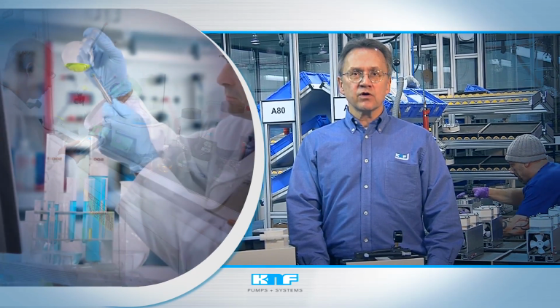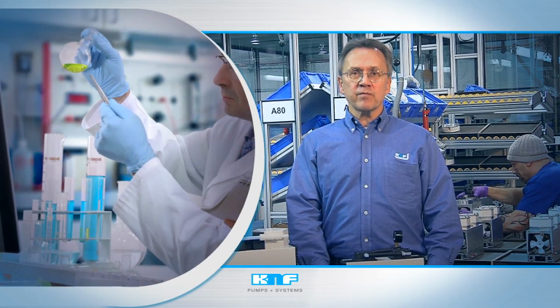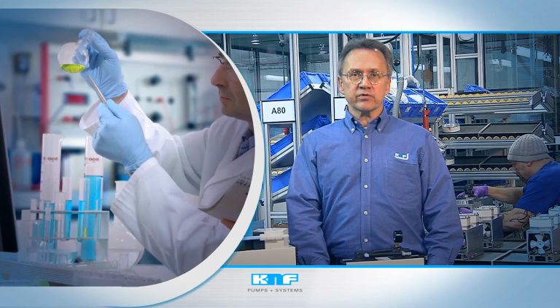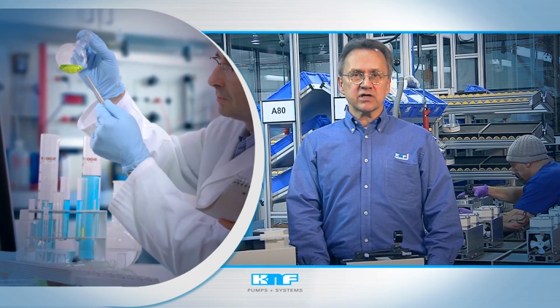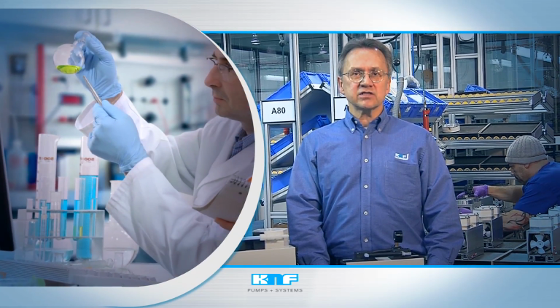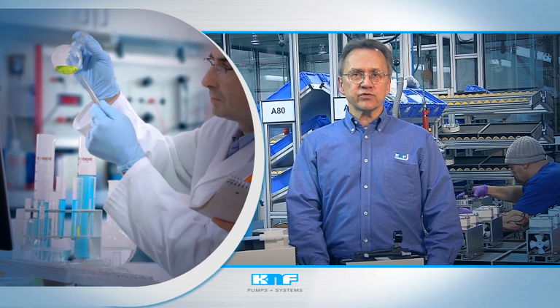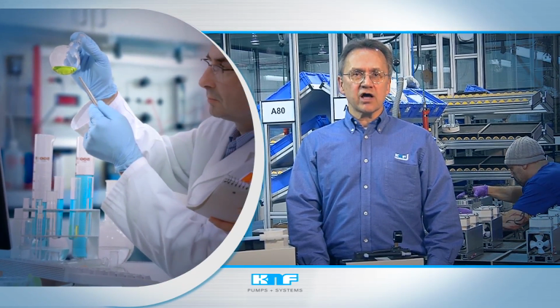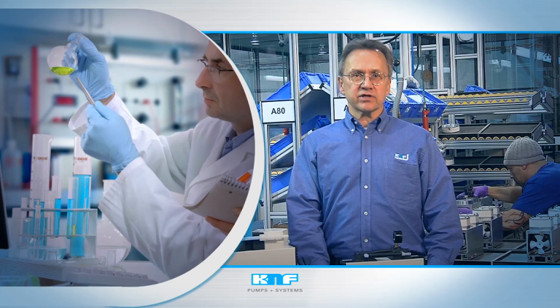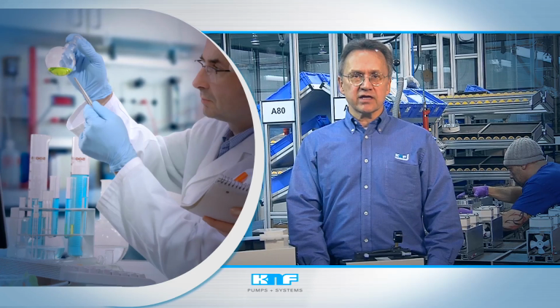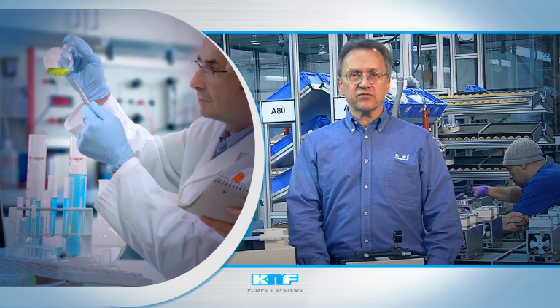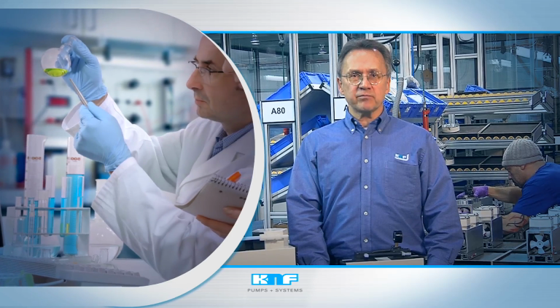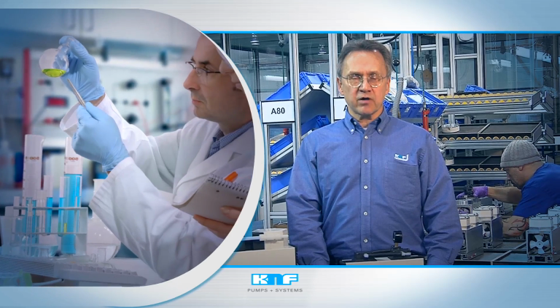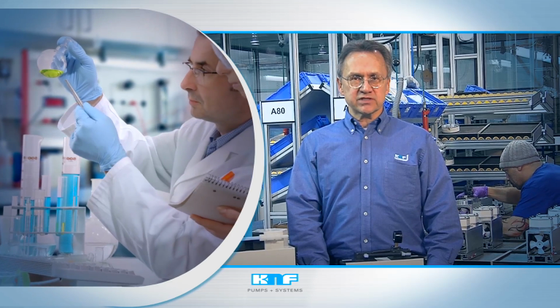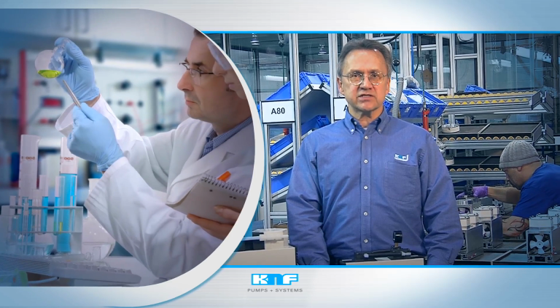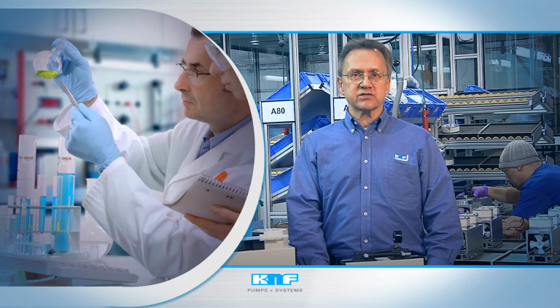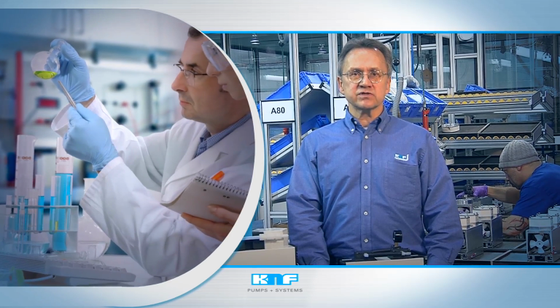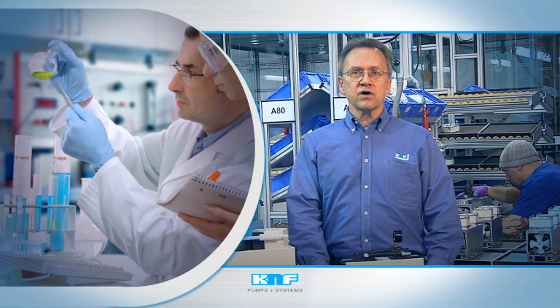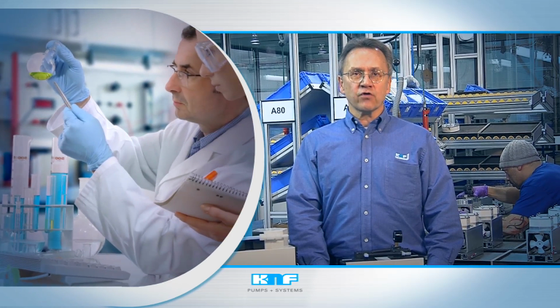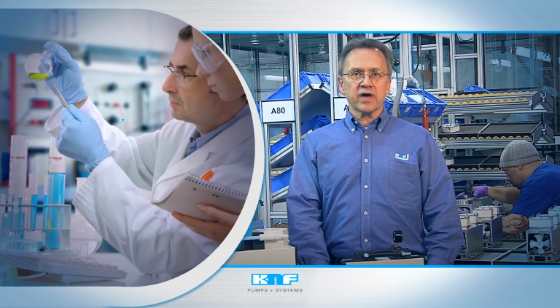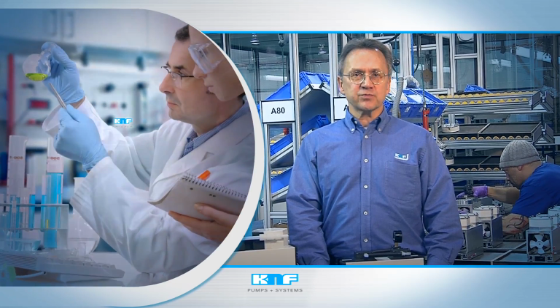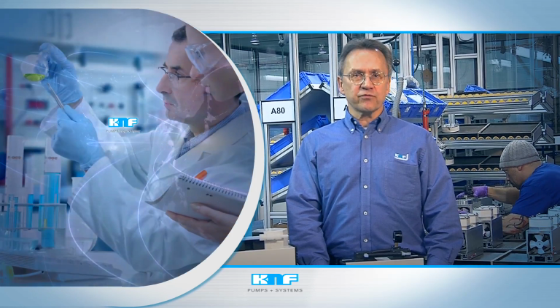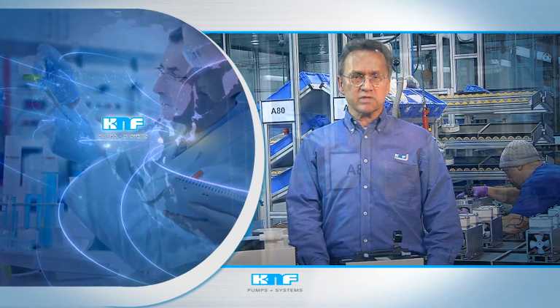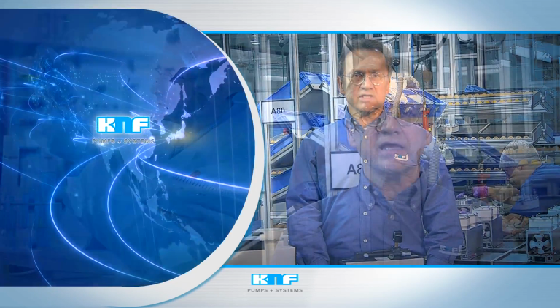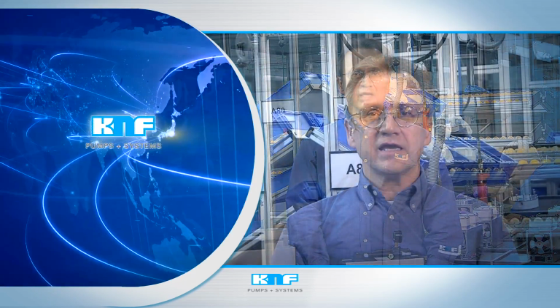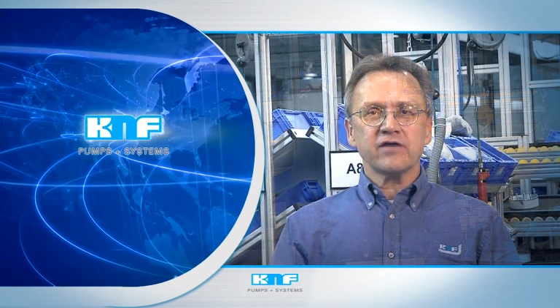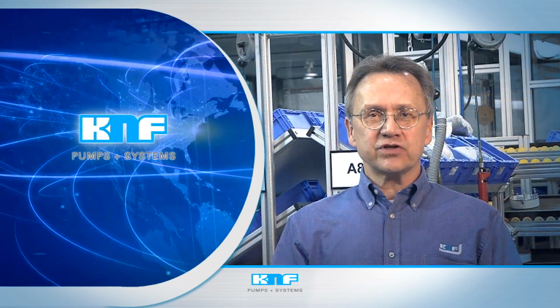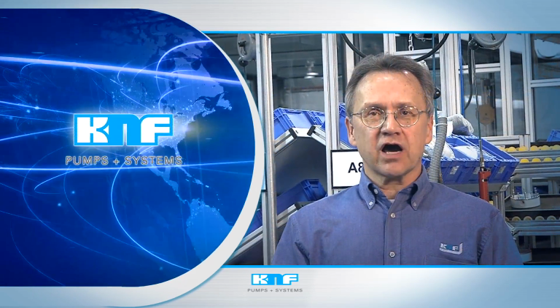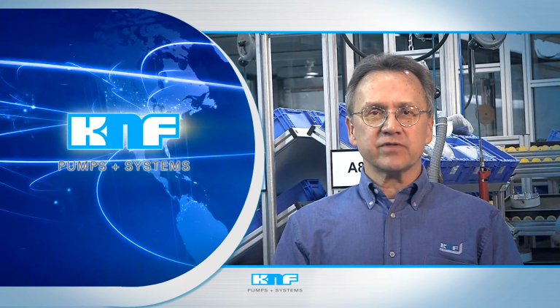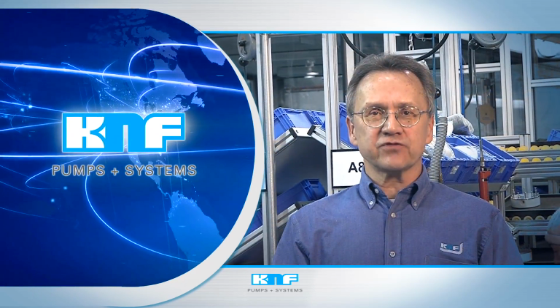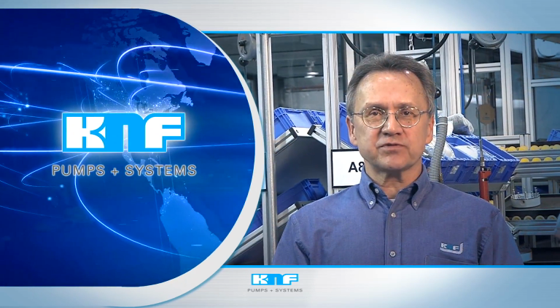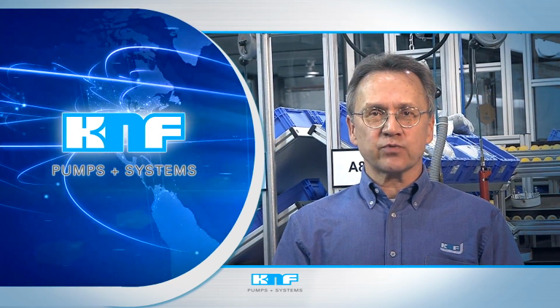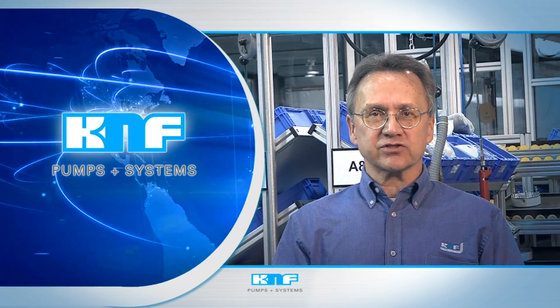Remember, scientists rely on KNF lab pumps and systems for unmatched performance every time they flip the switch.